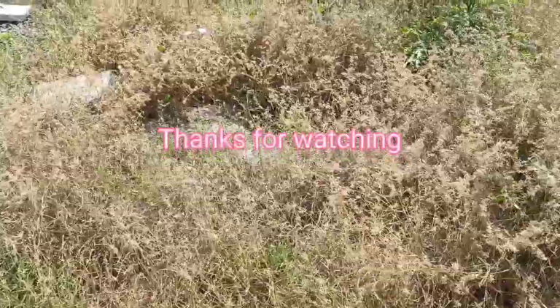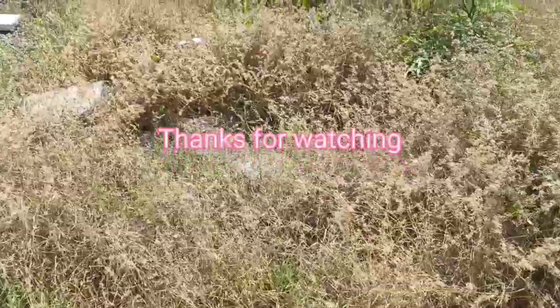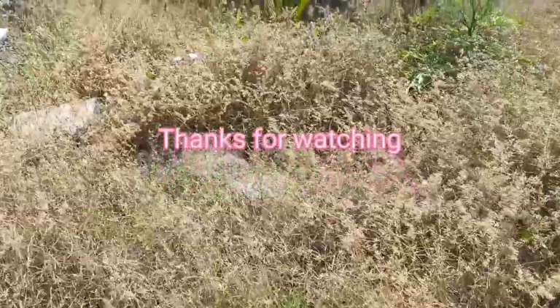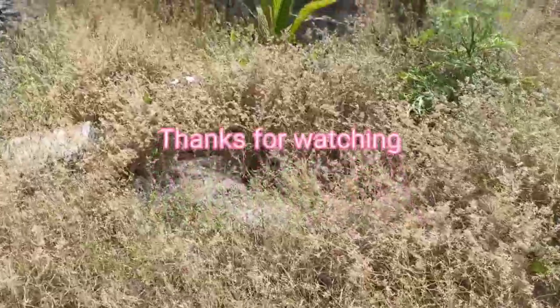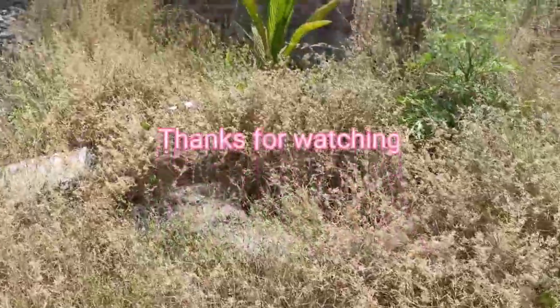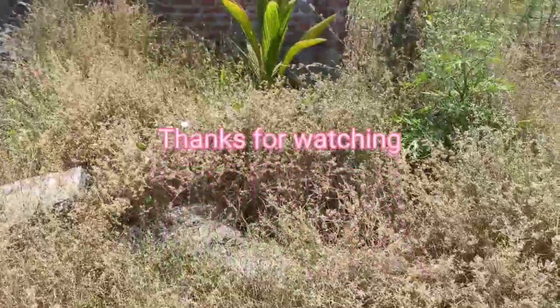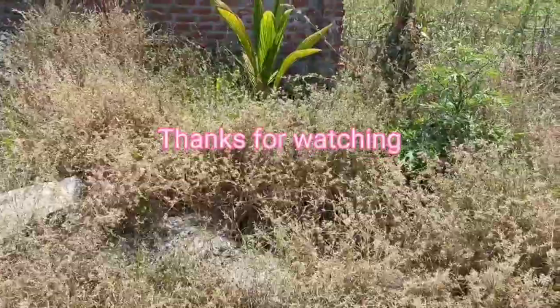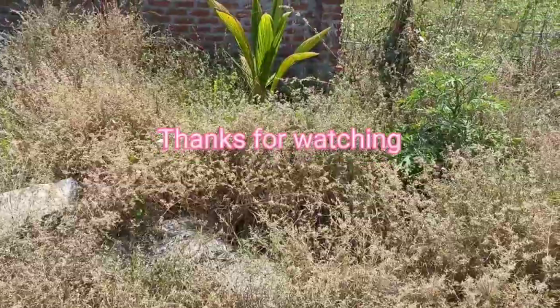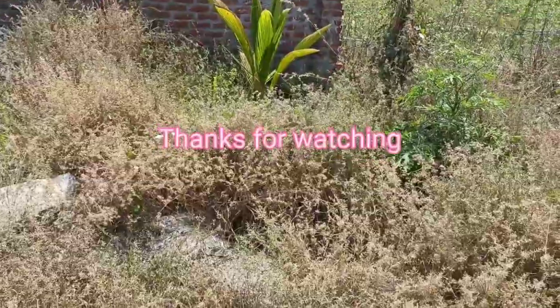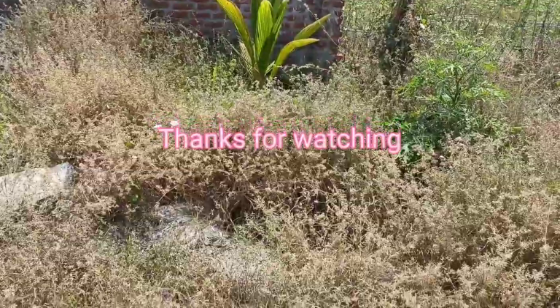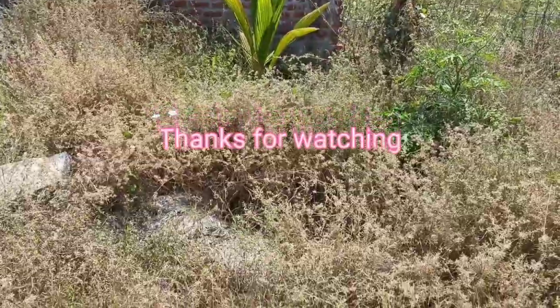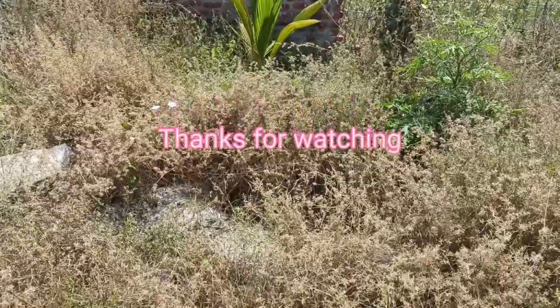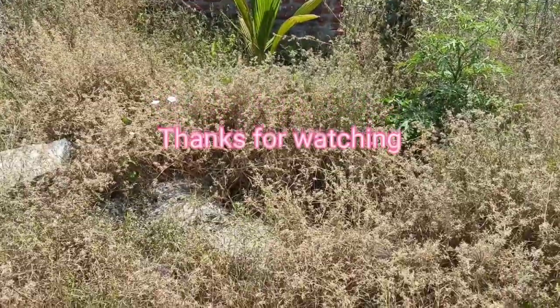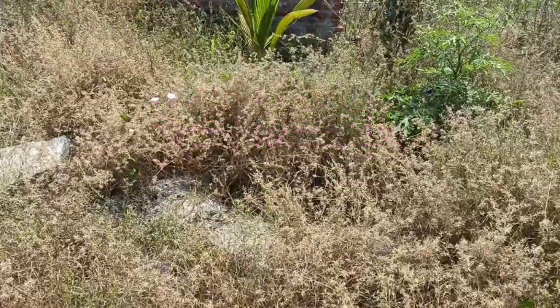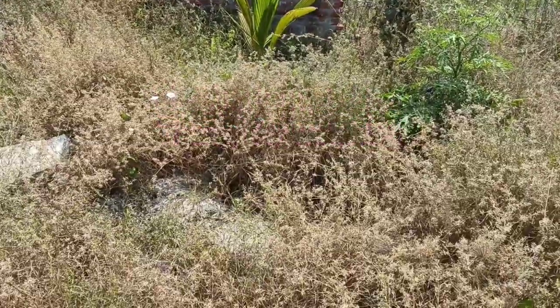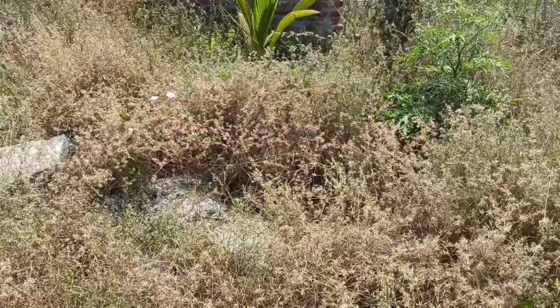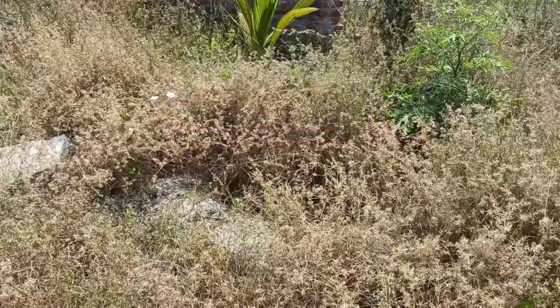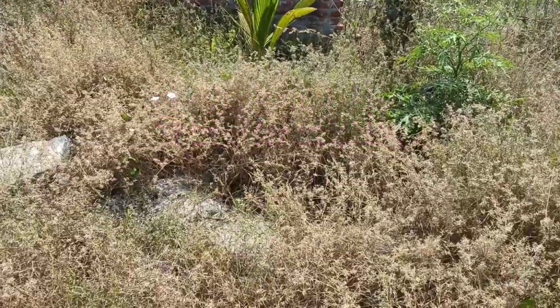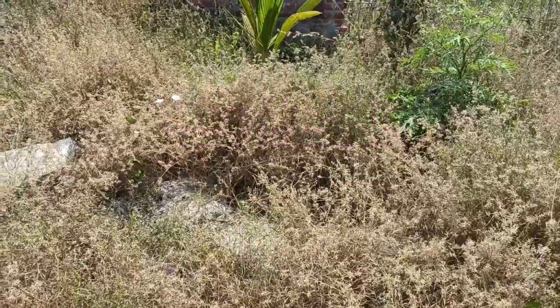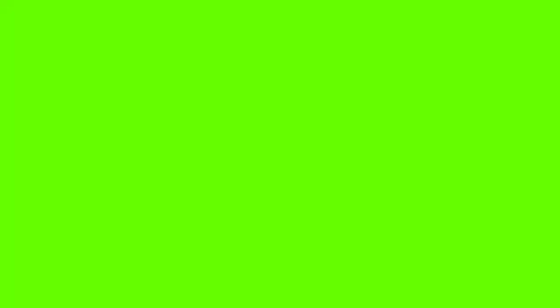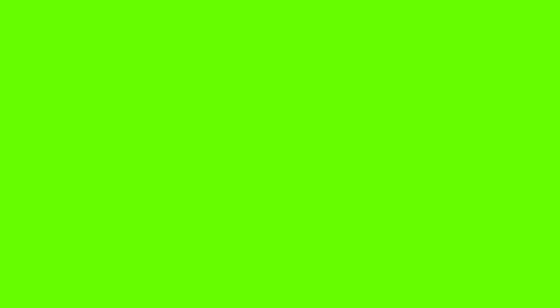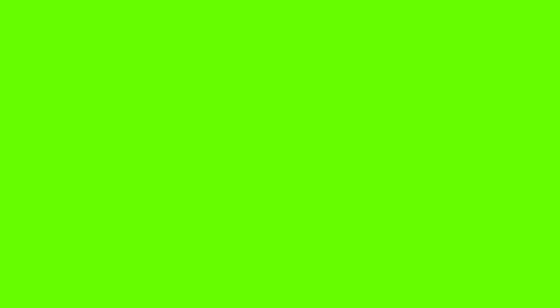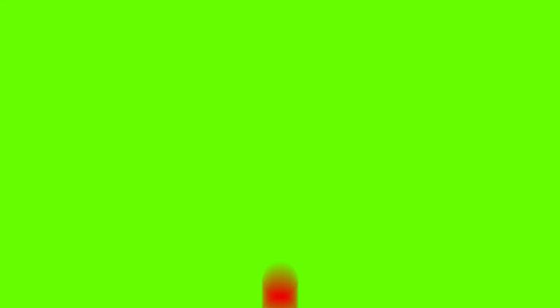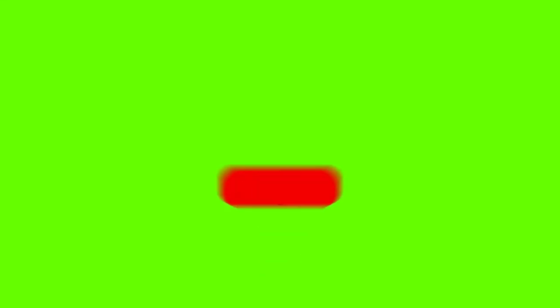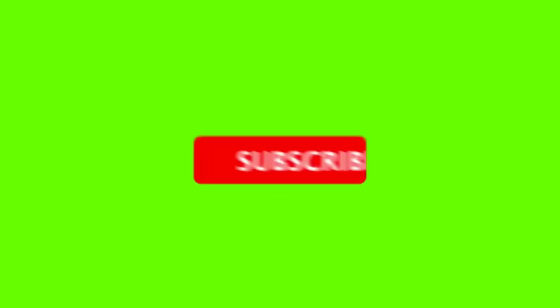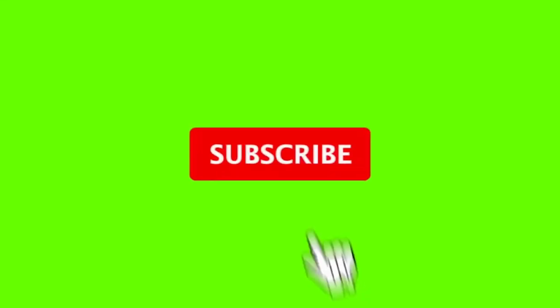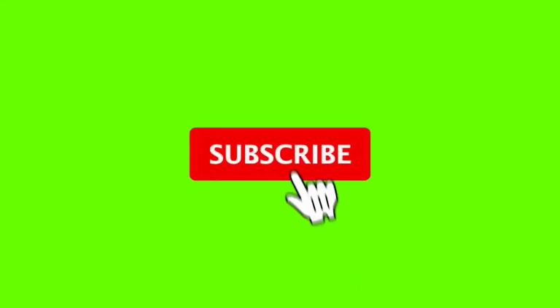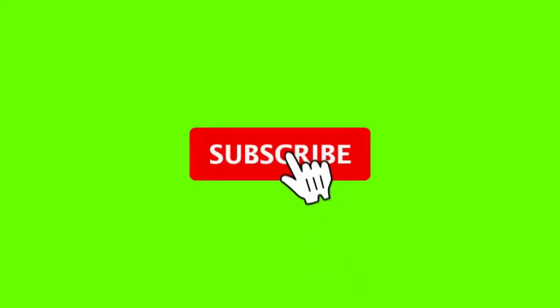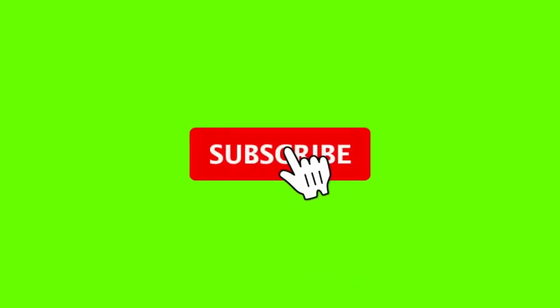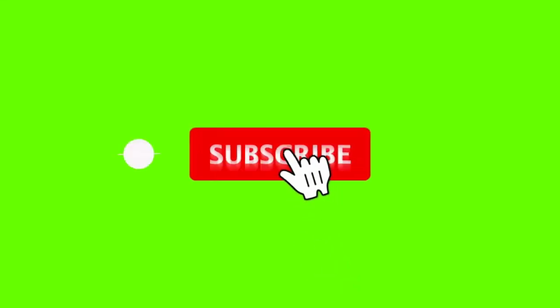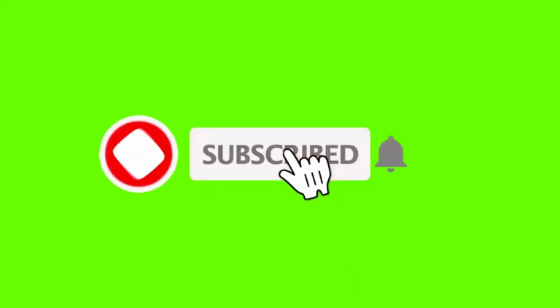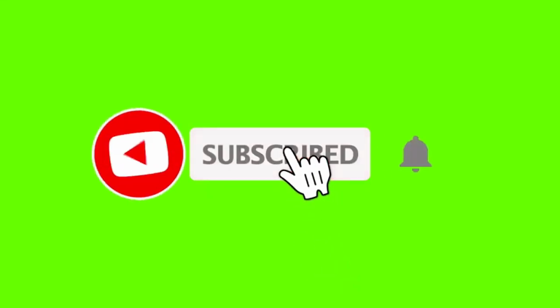Thanks for watching. Please subscribe to my channel. See you in the next video.